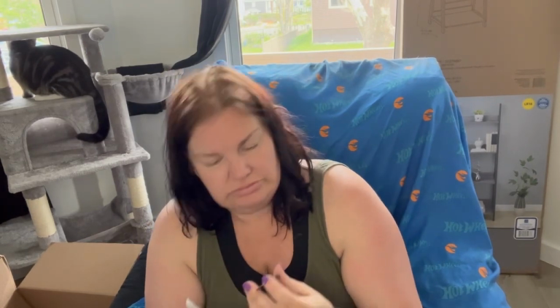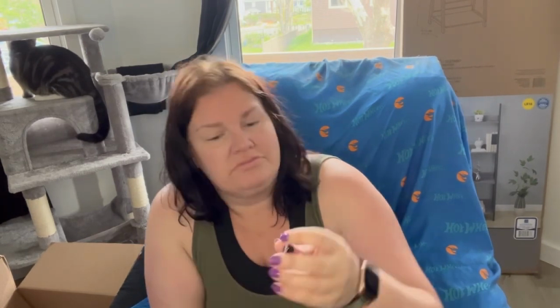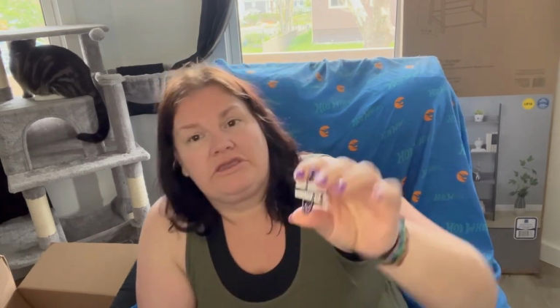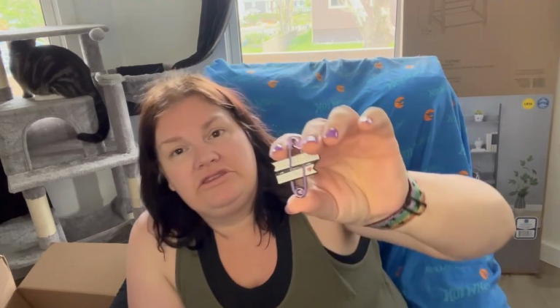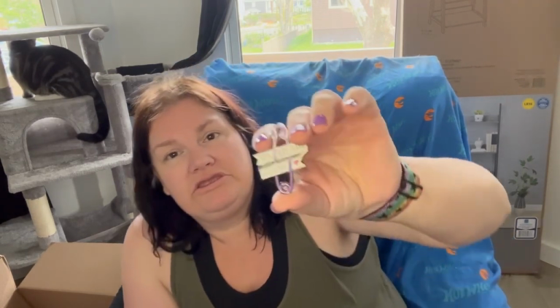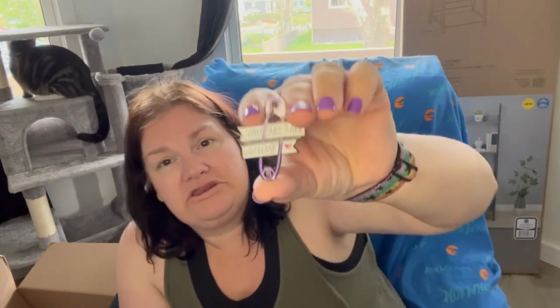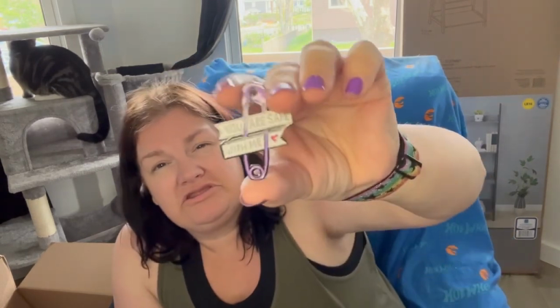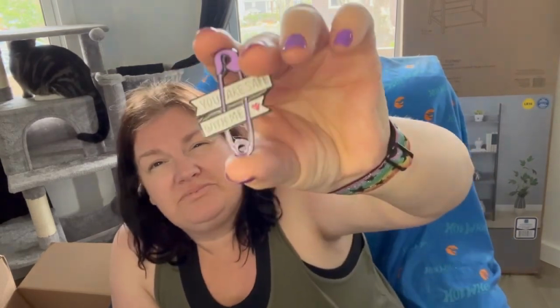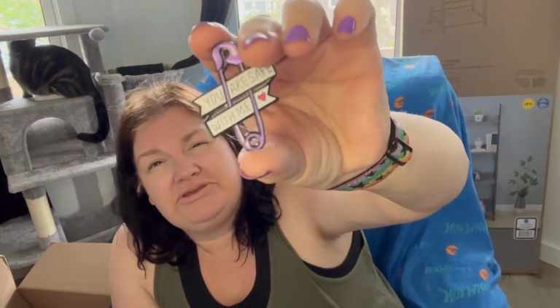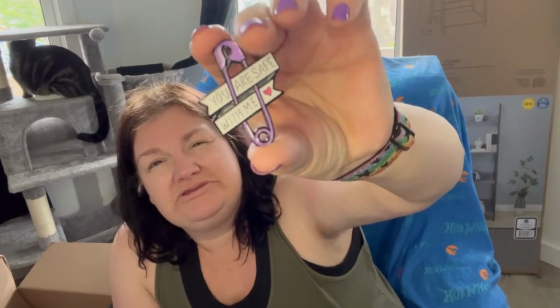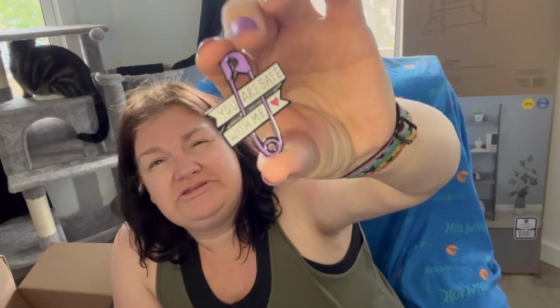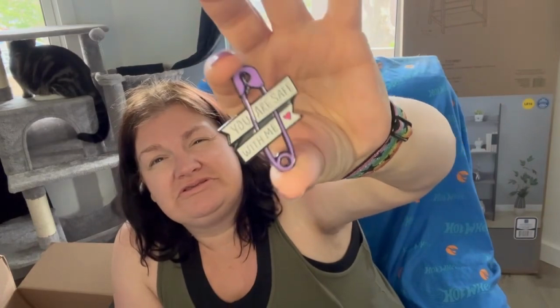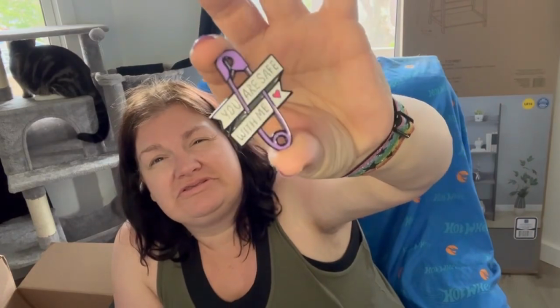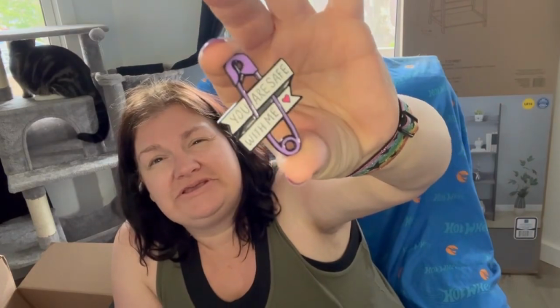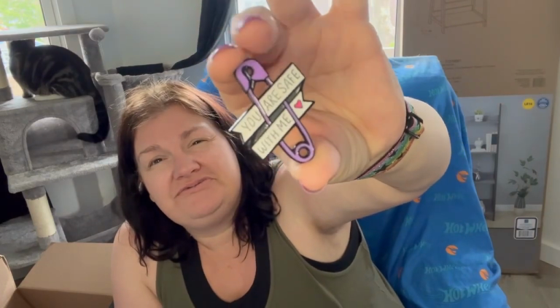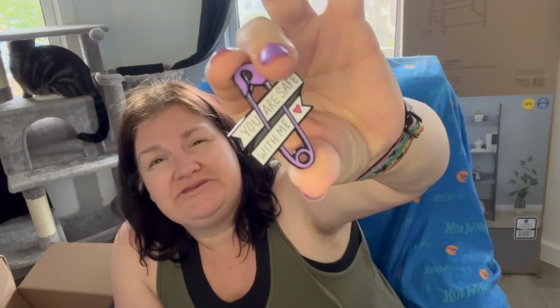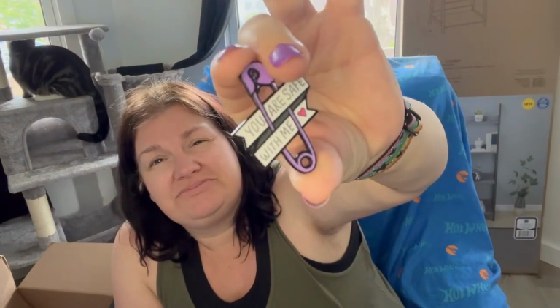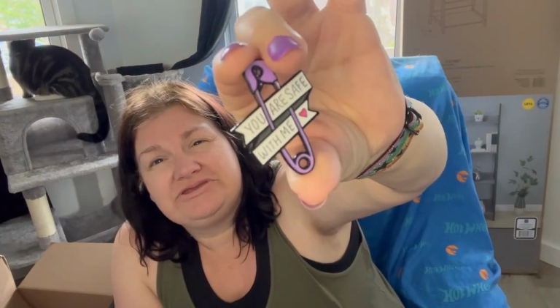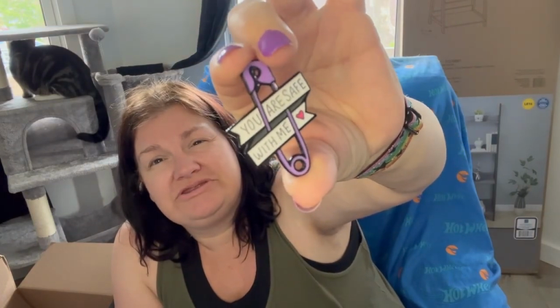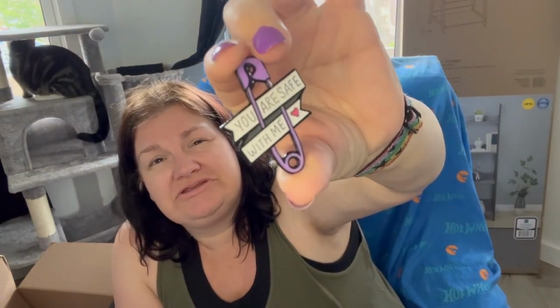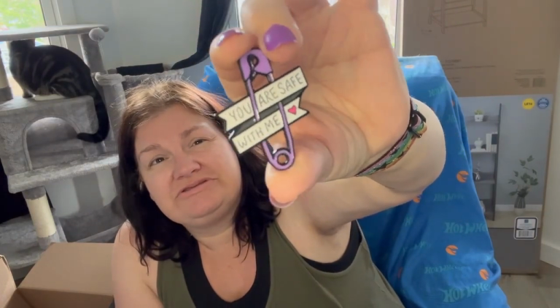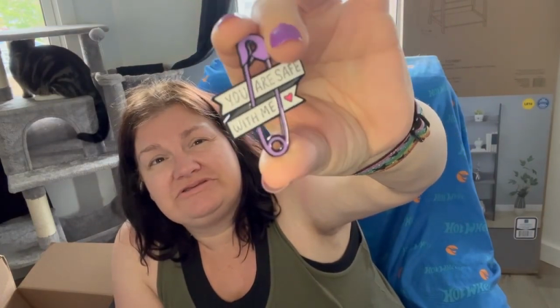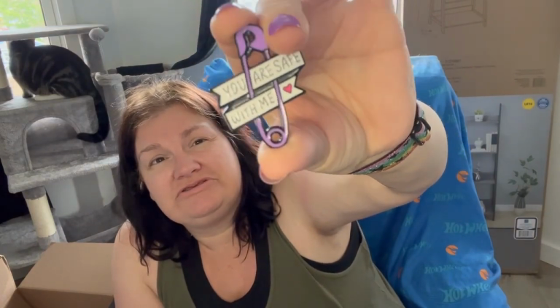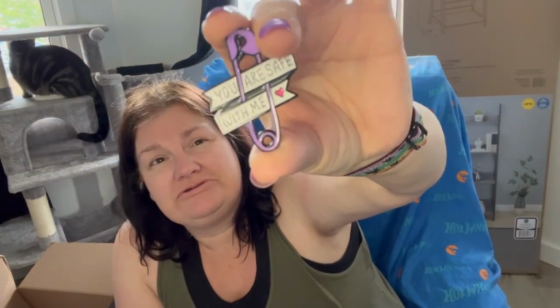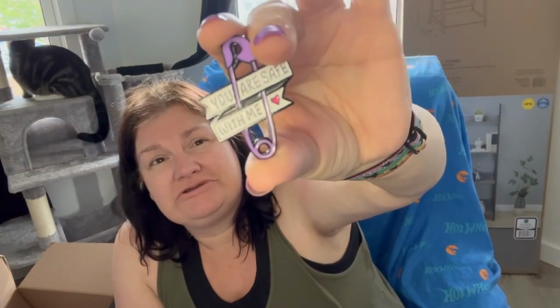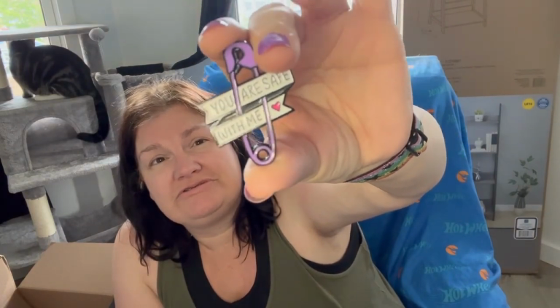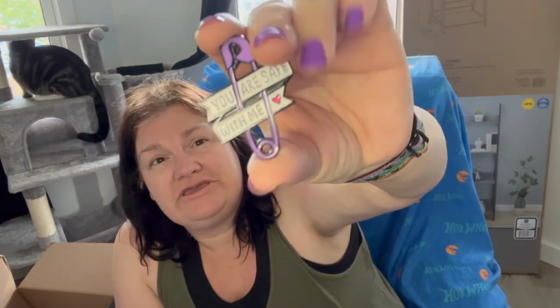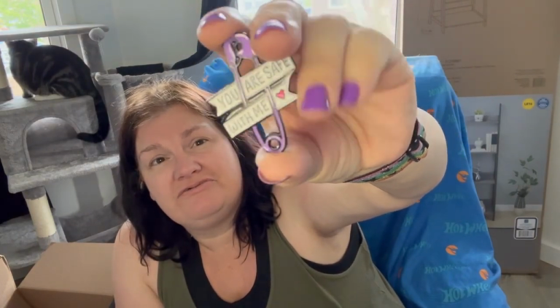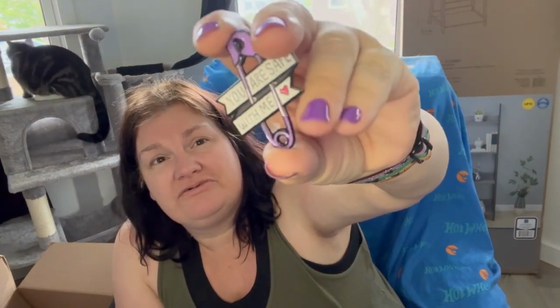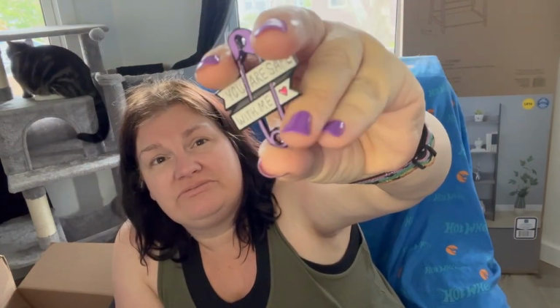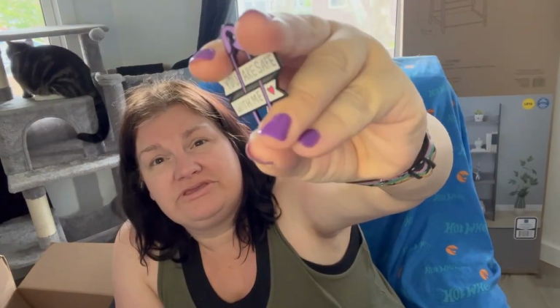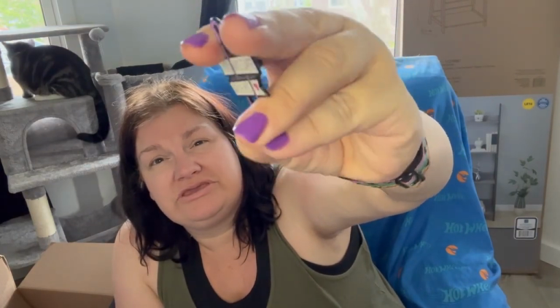And then another pin — it's a safety pin and it says 'You are safe with me.'